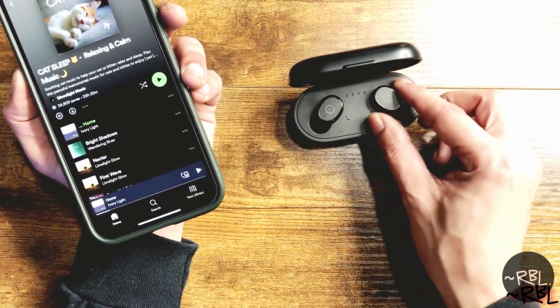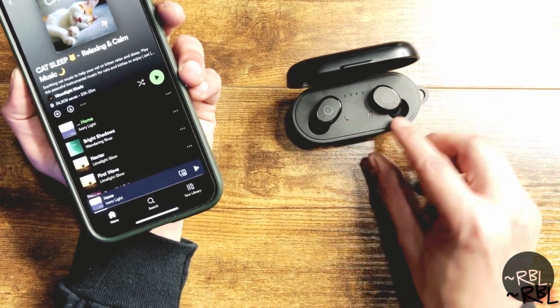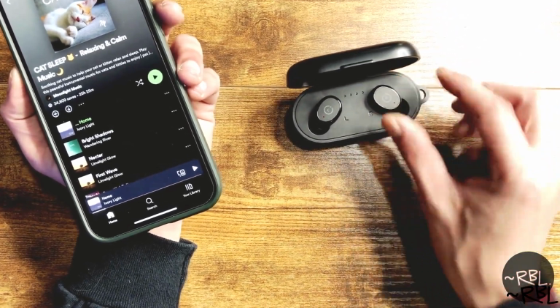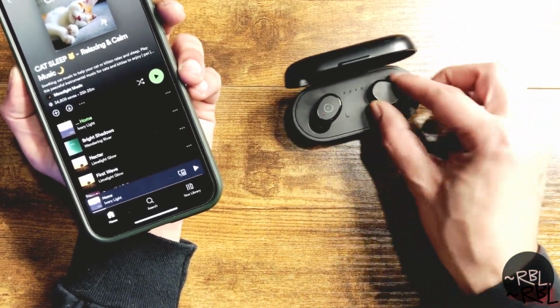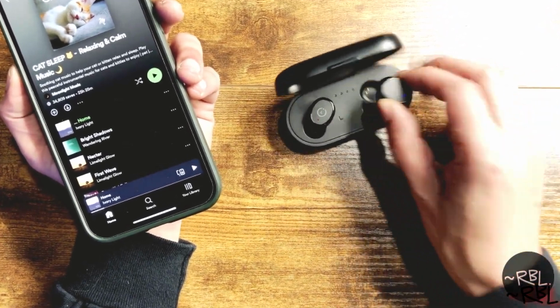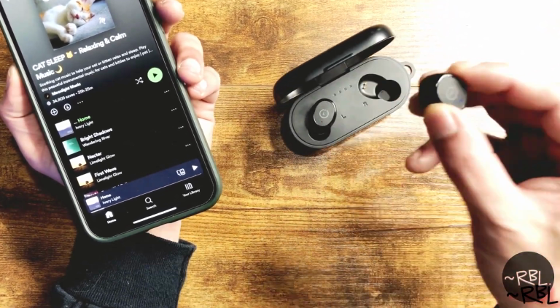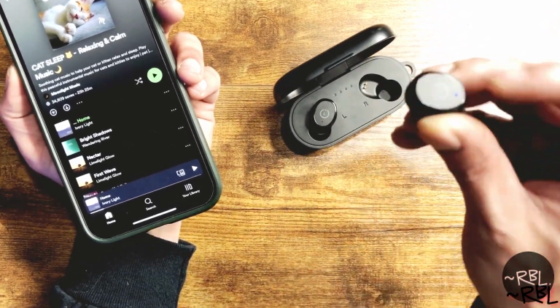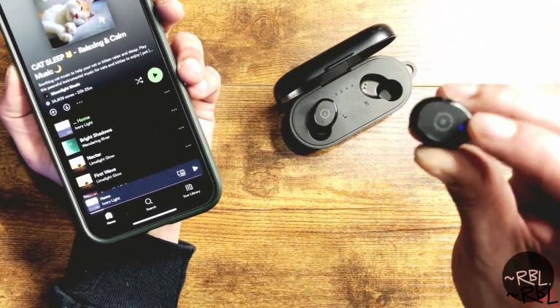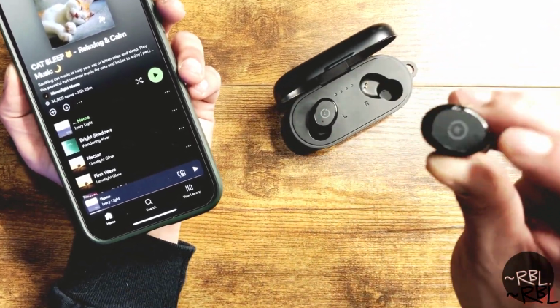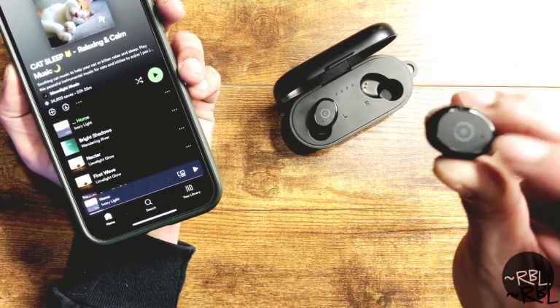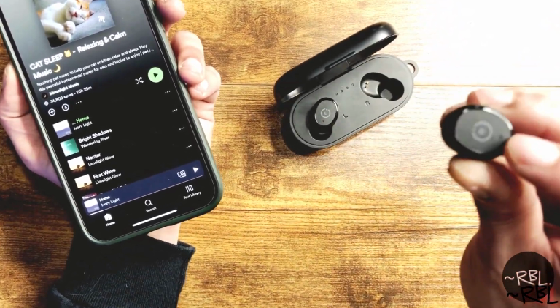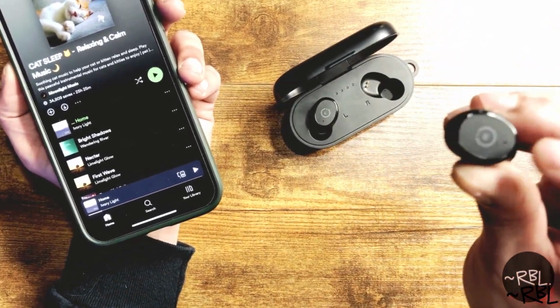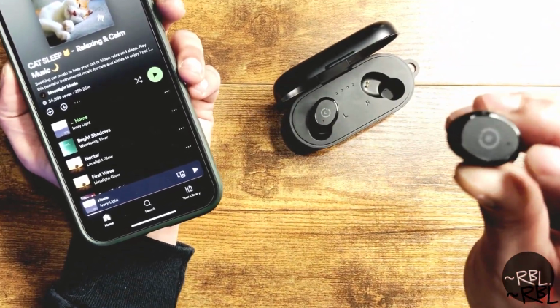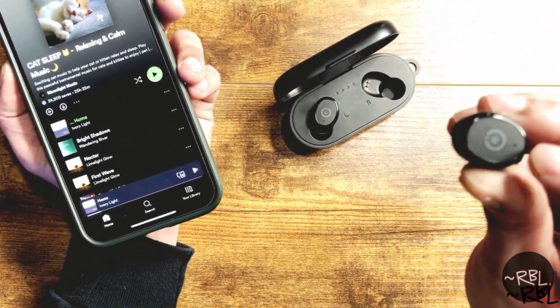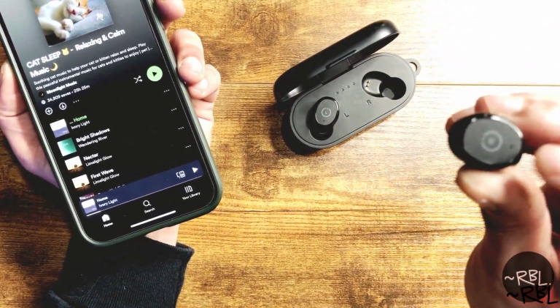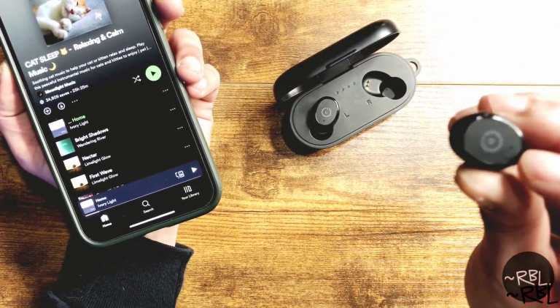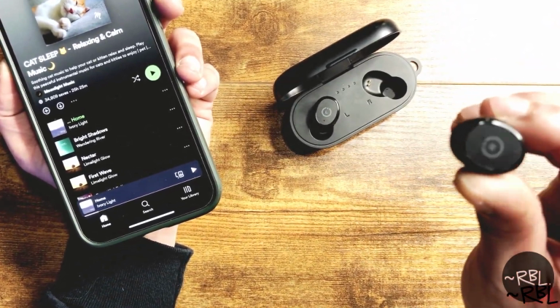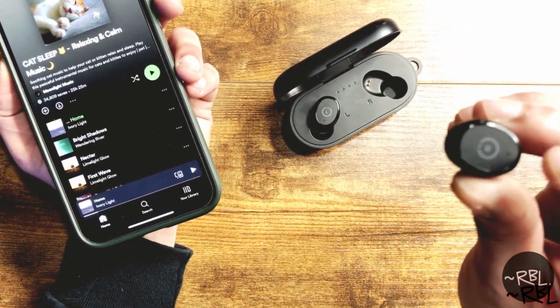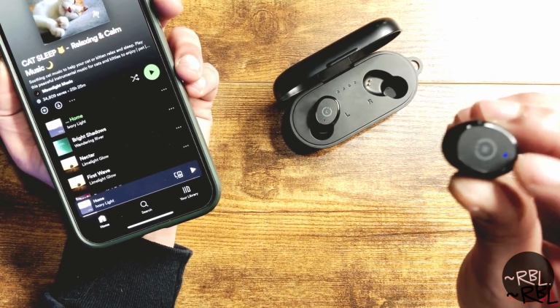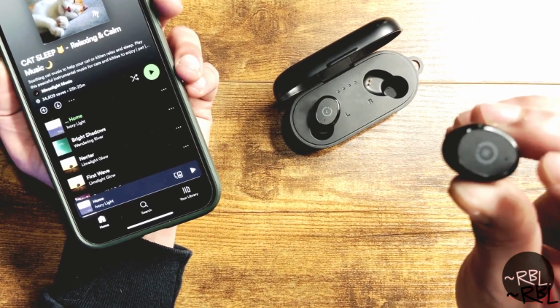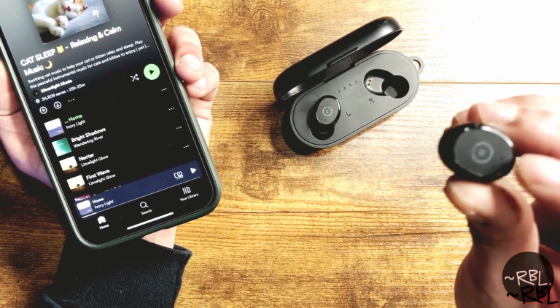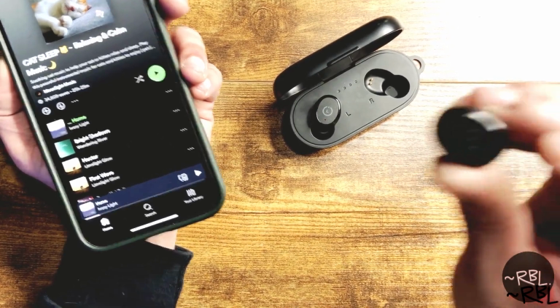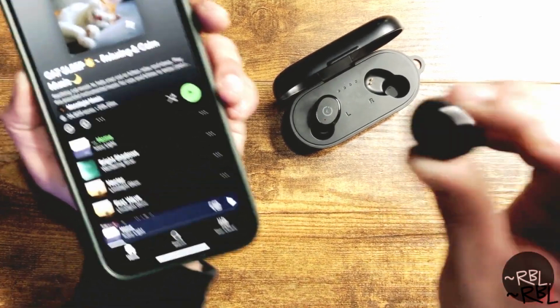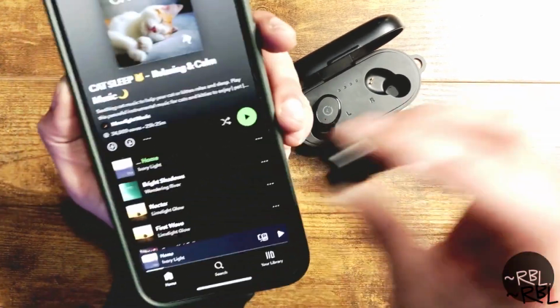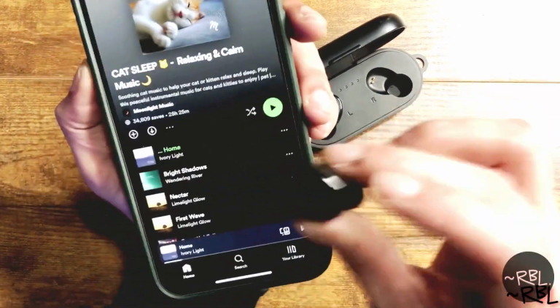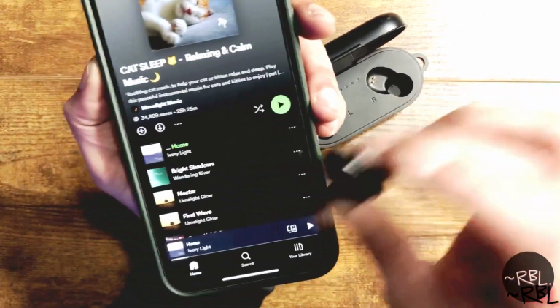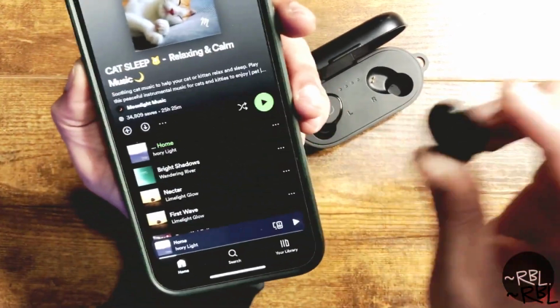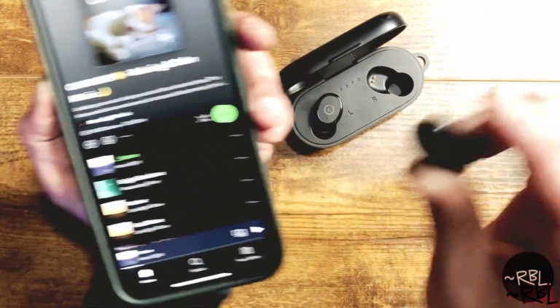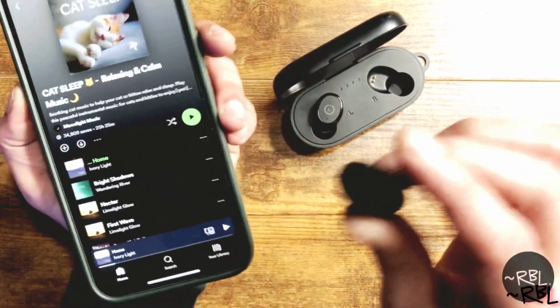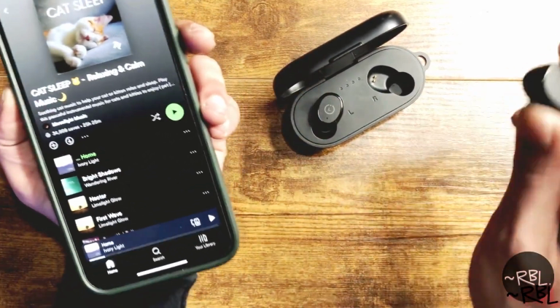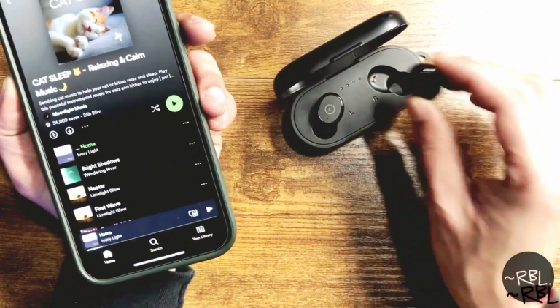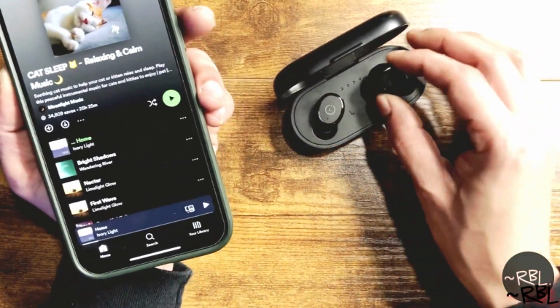Over here there's a red and blue light, and that indicates whether it's connecting to your device.